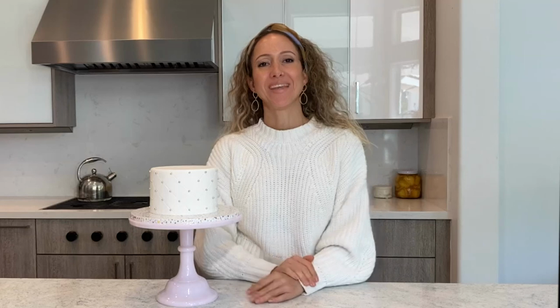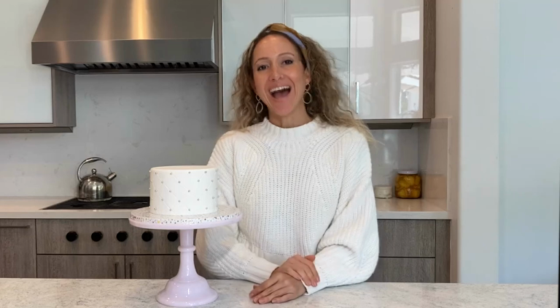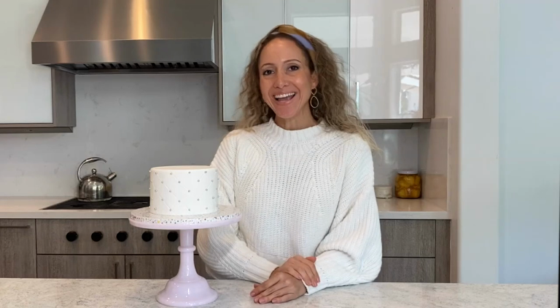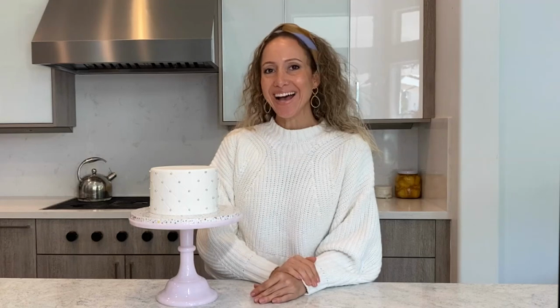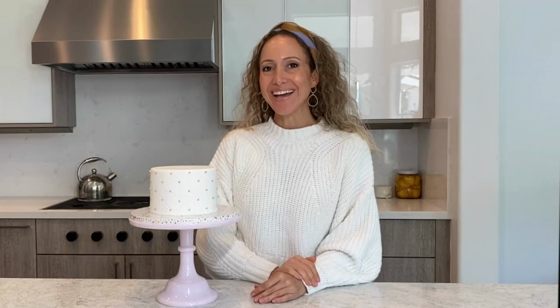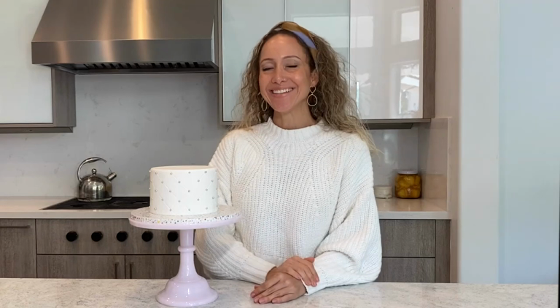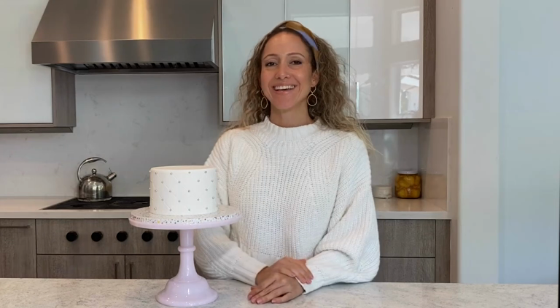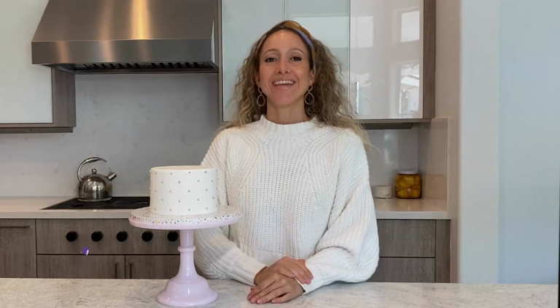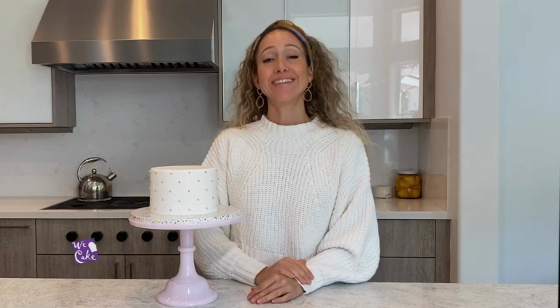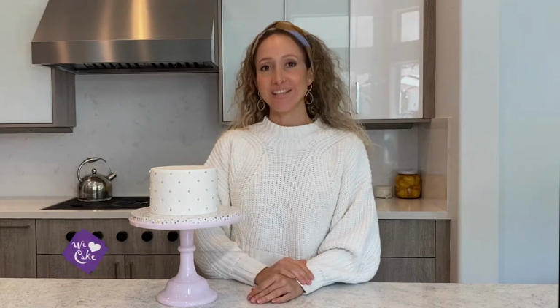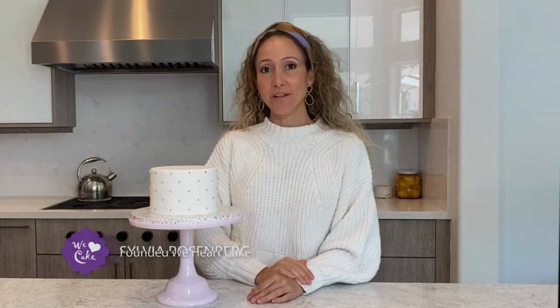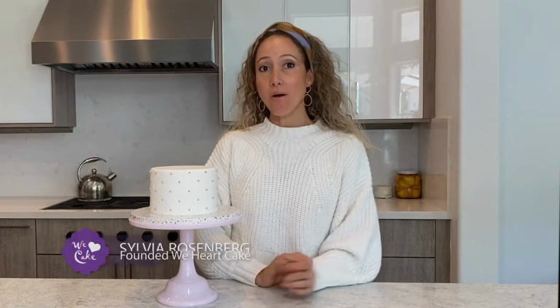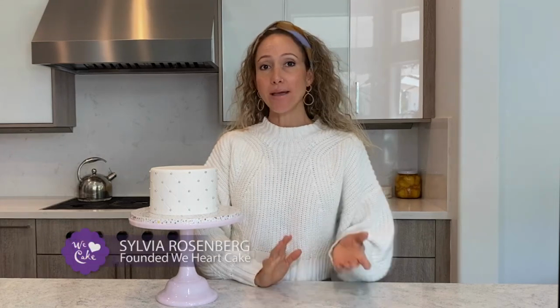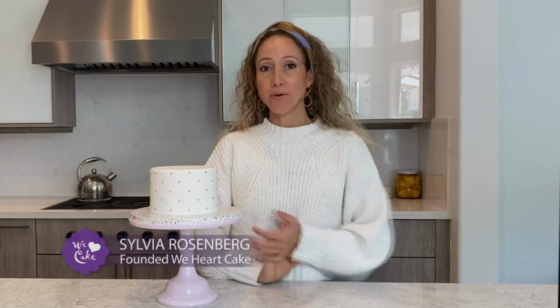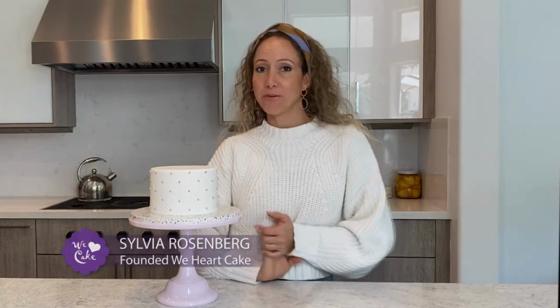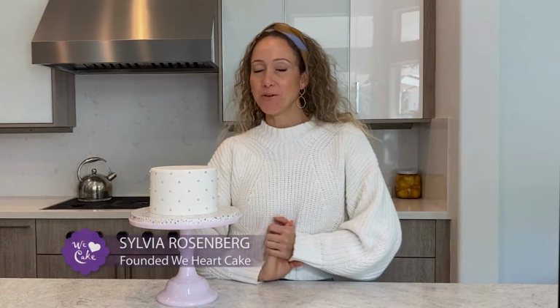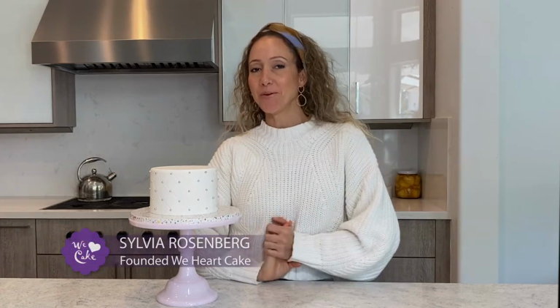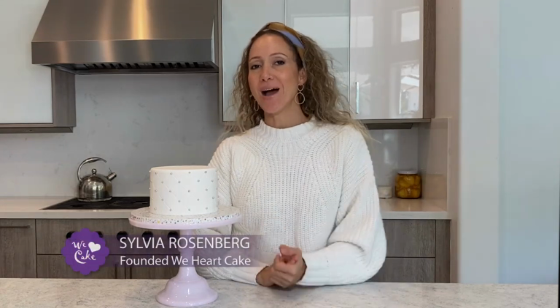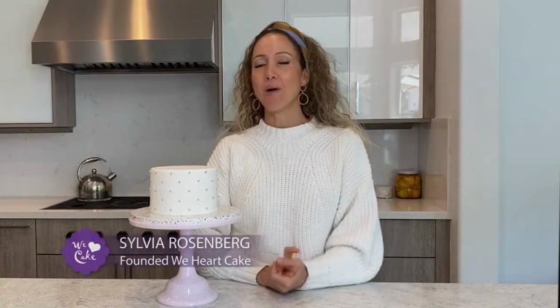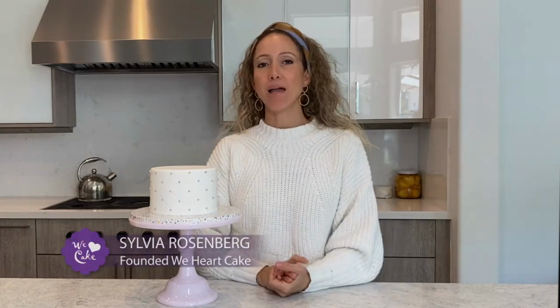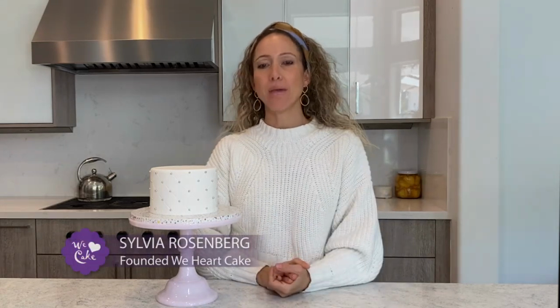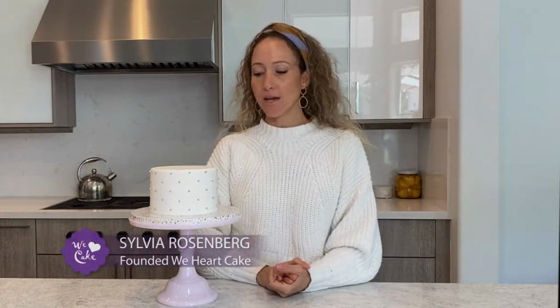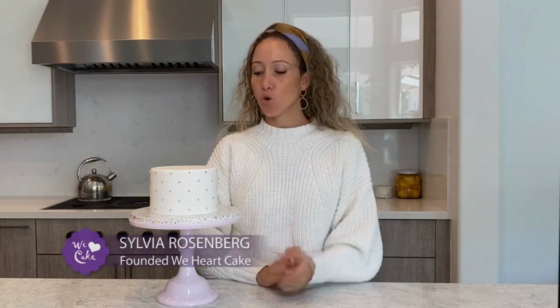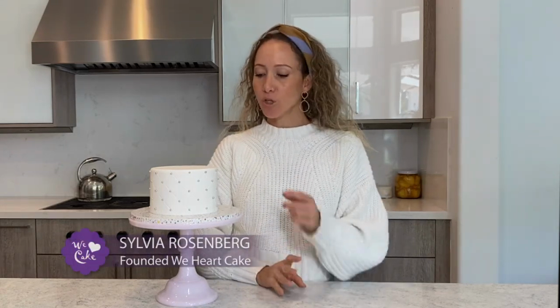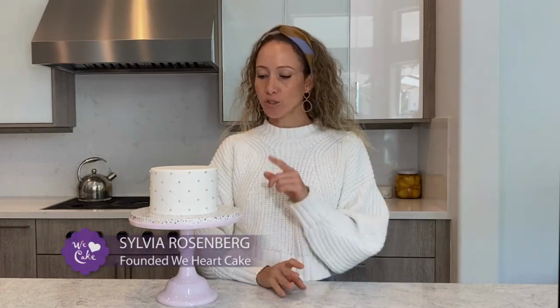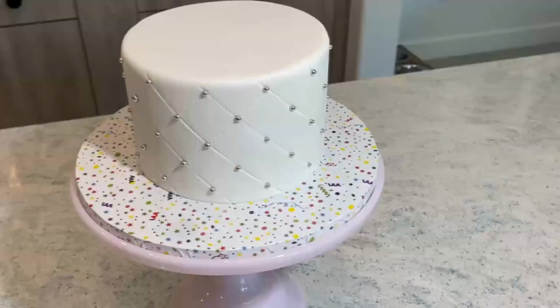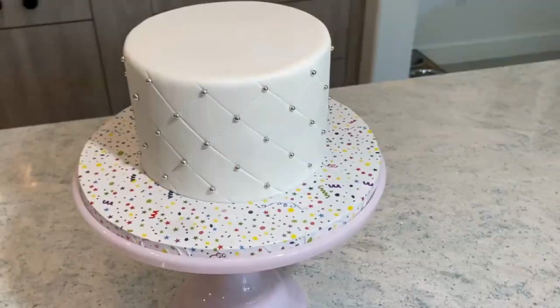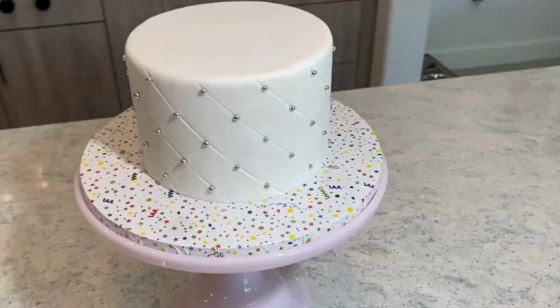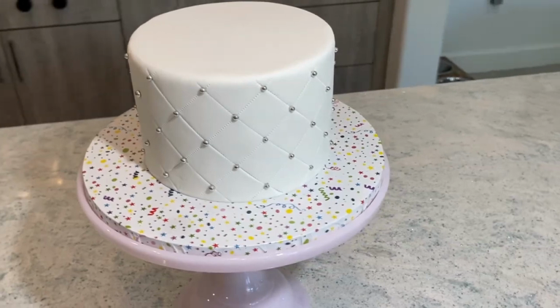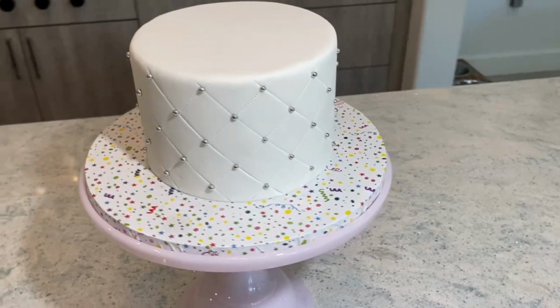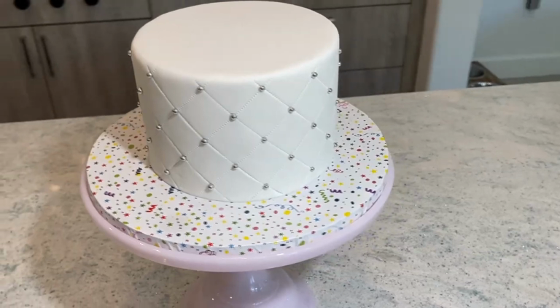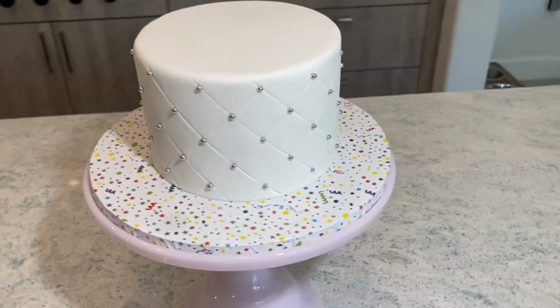Hi guys! In today's video I am going to show you how I make a quilted pattern on a cake.